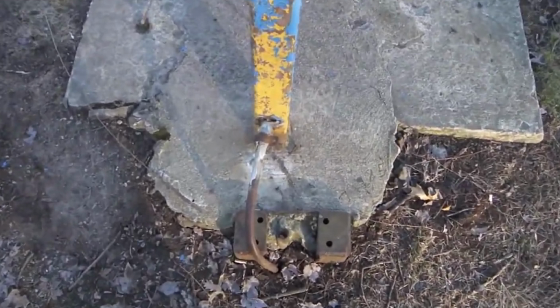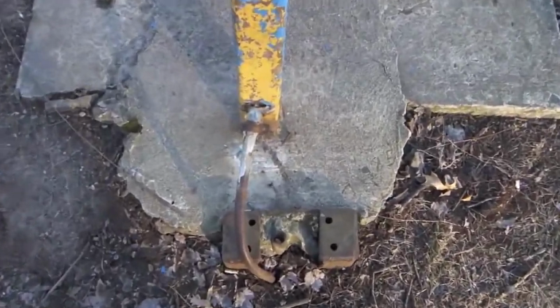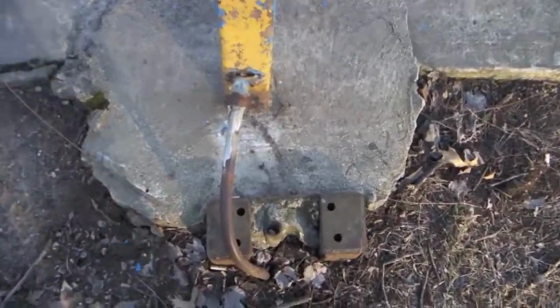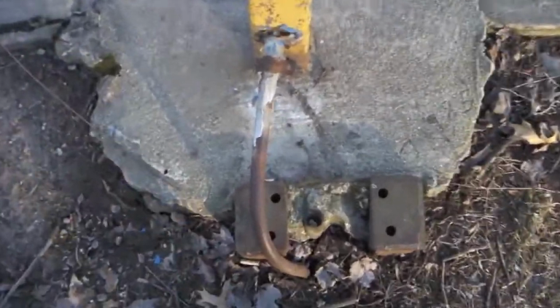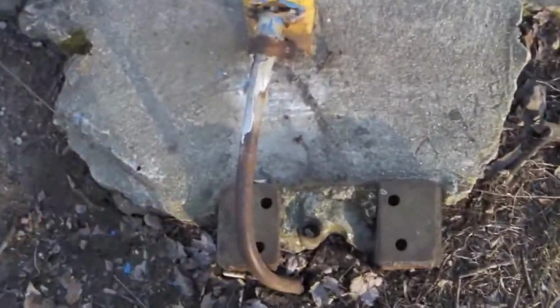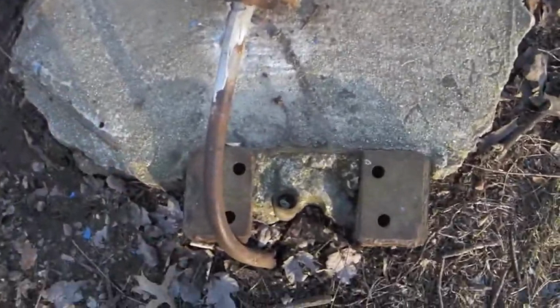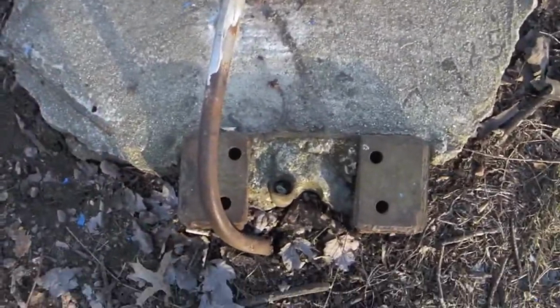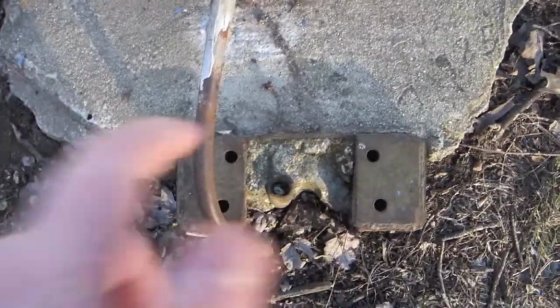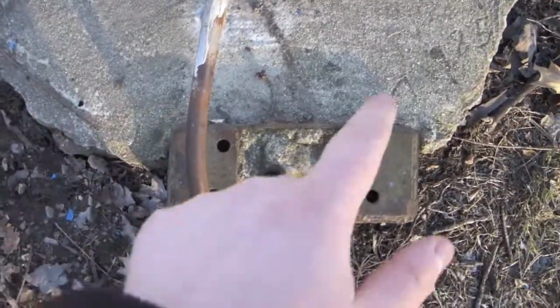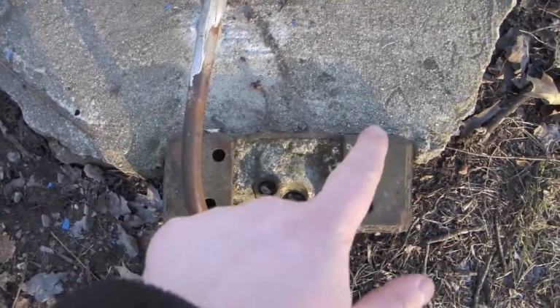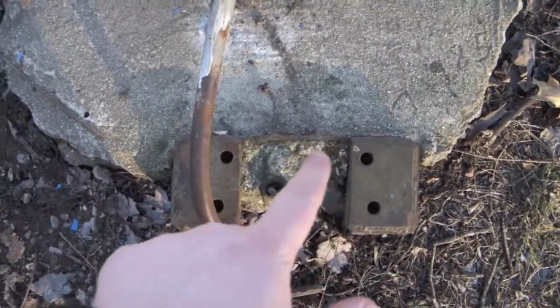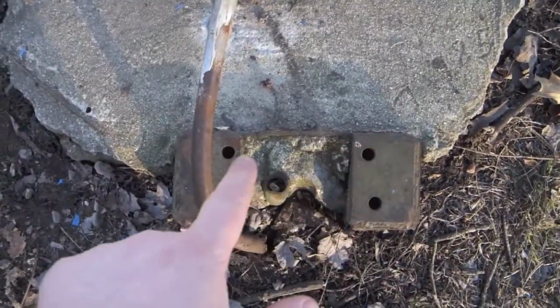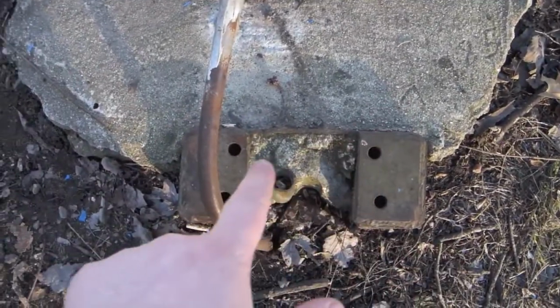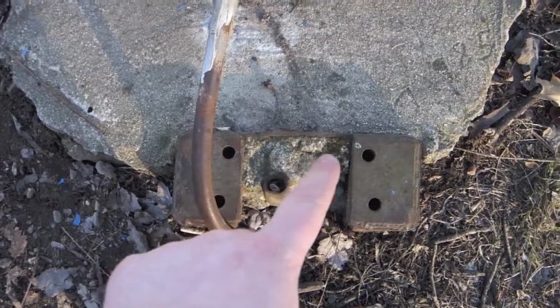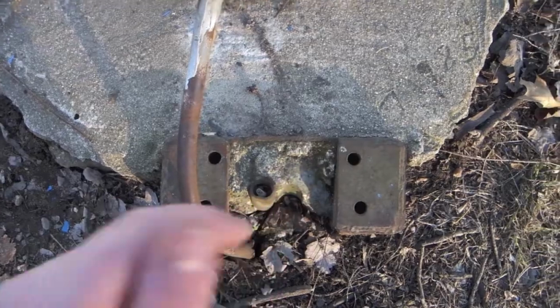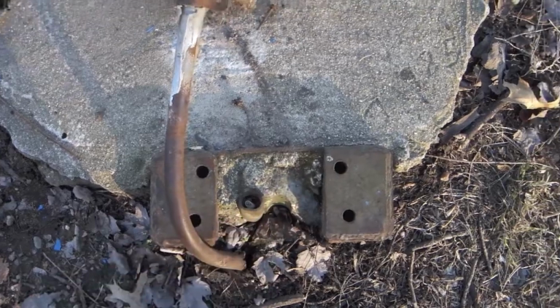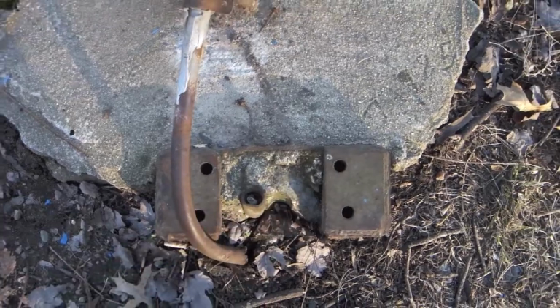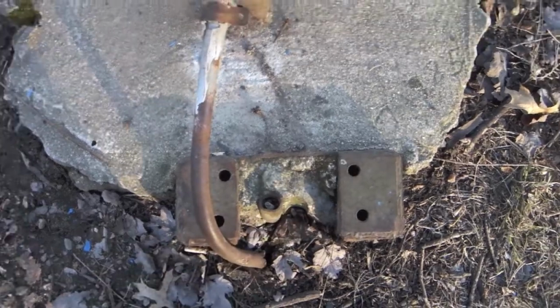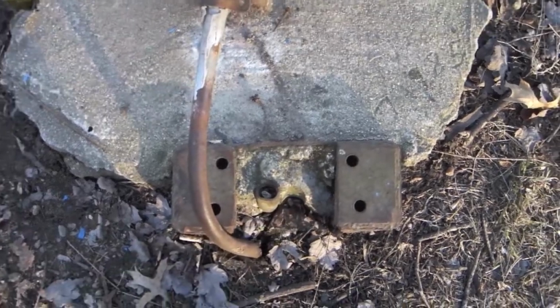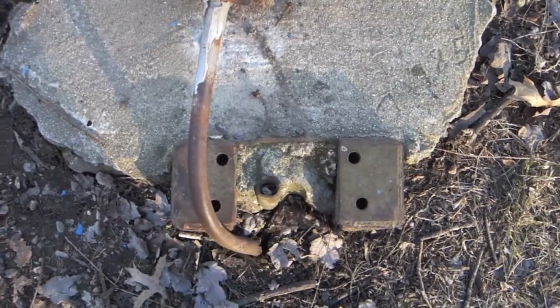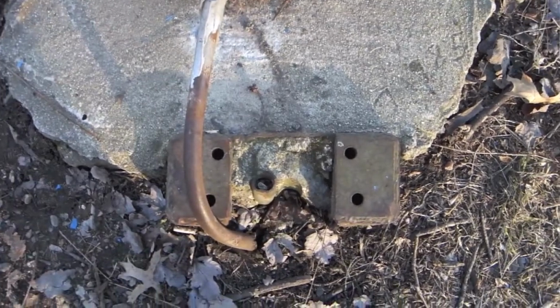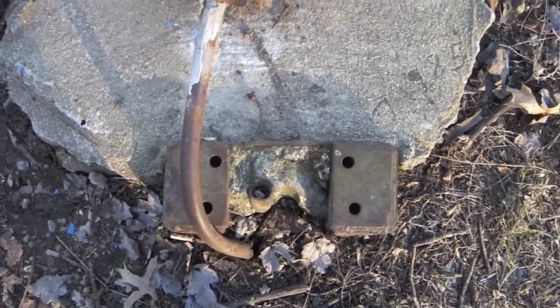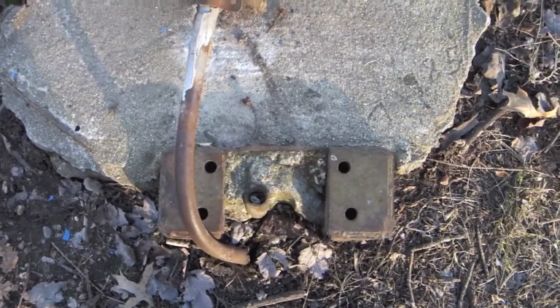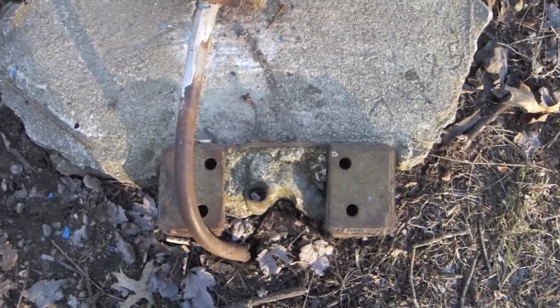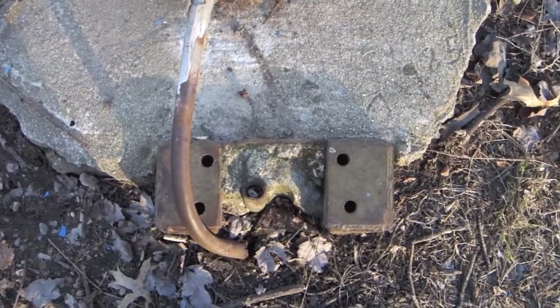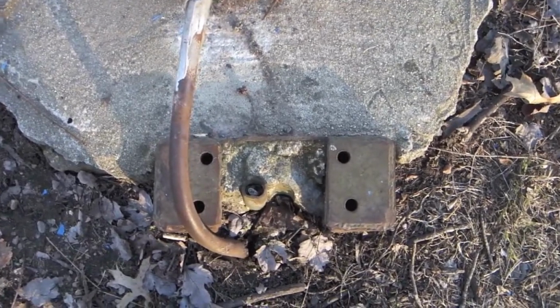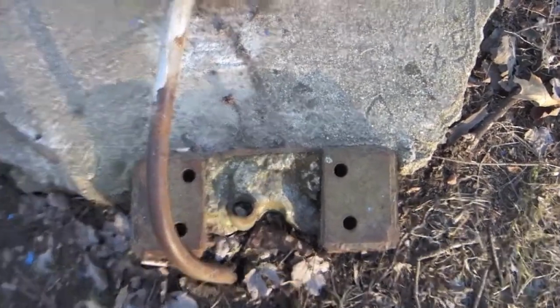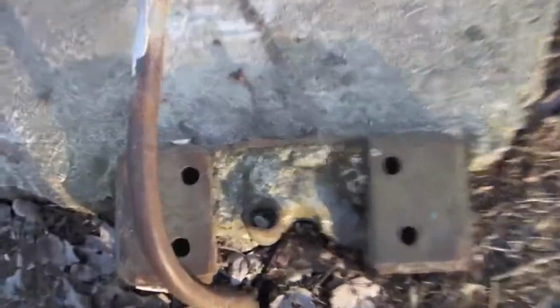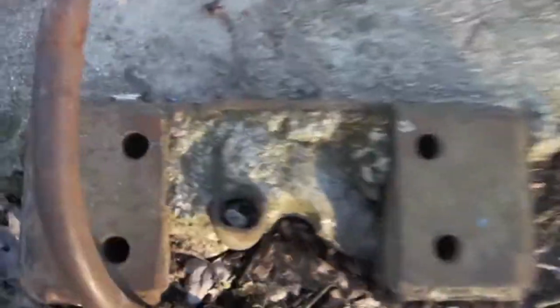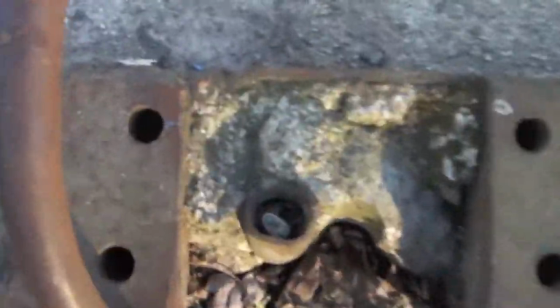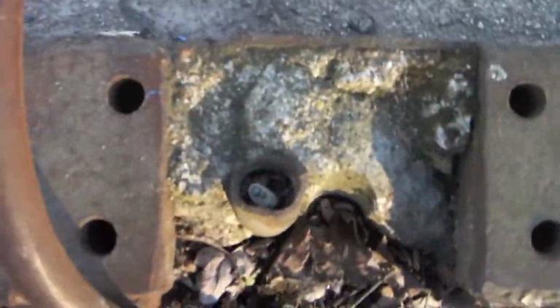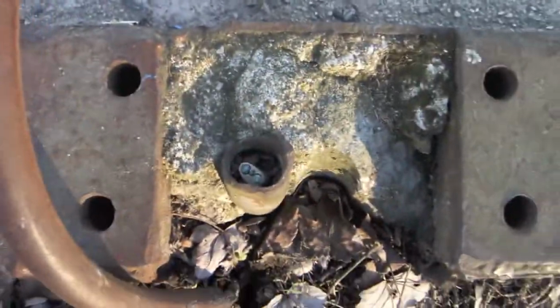They actually used to have the traditional mount payphone that went over here. They removed that a long time ago. You can see the original wire.